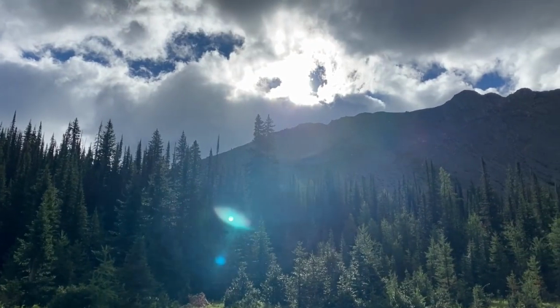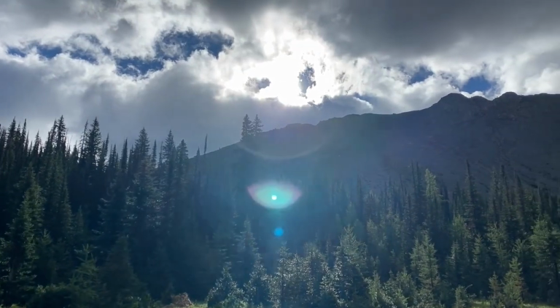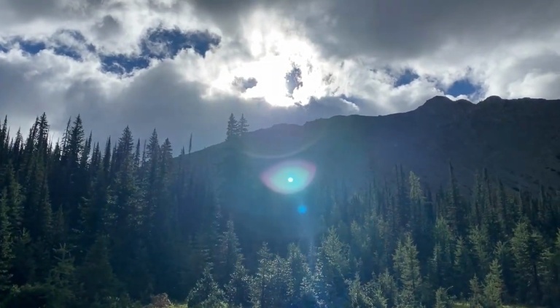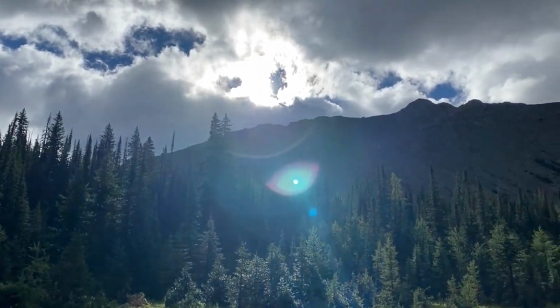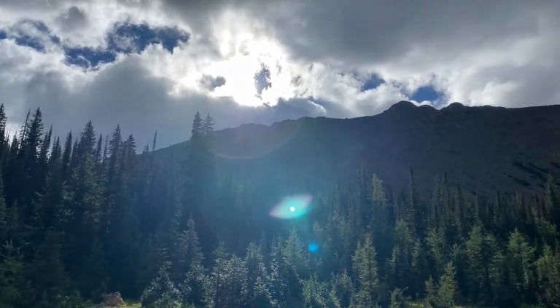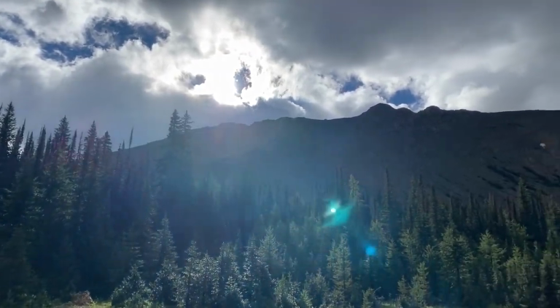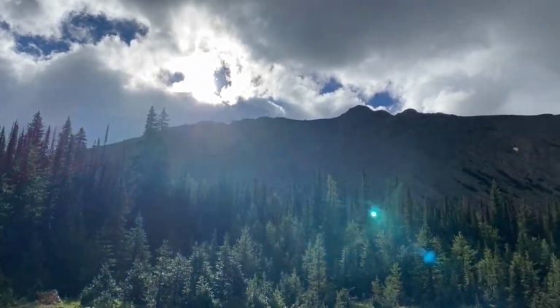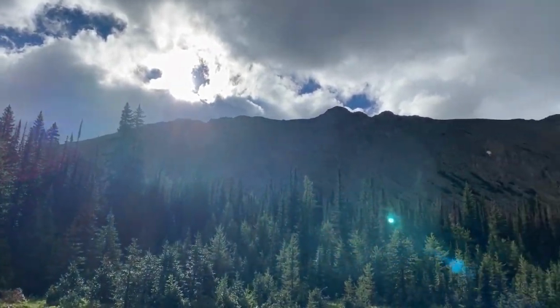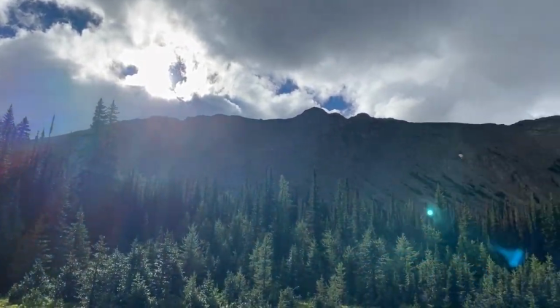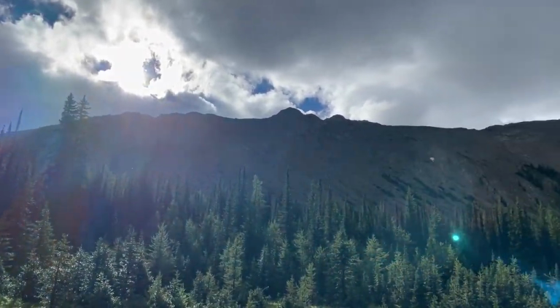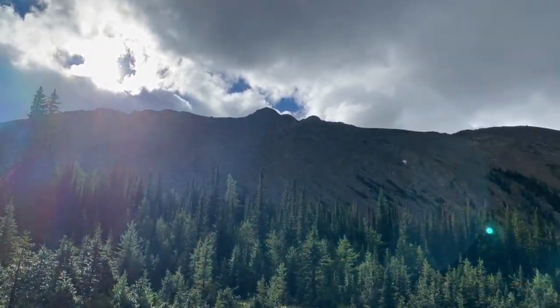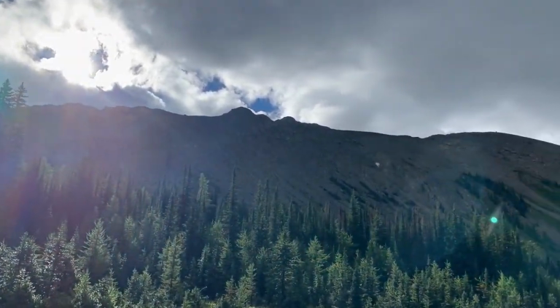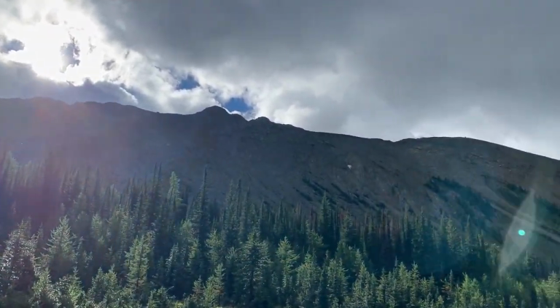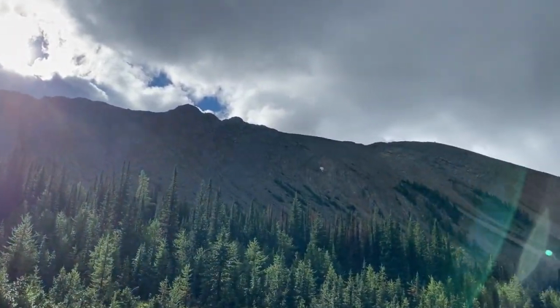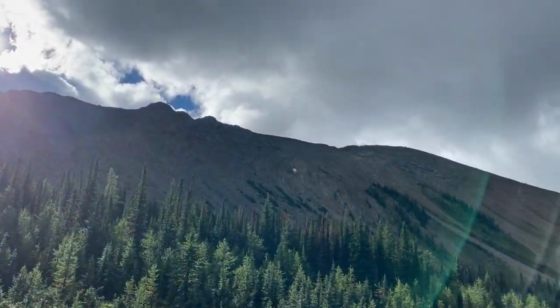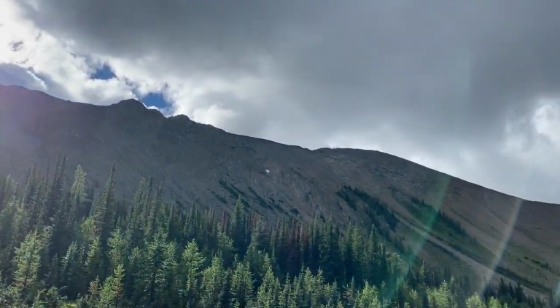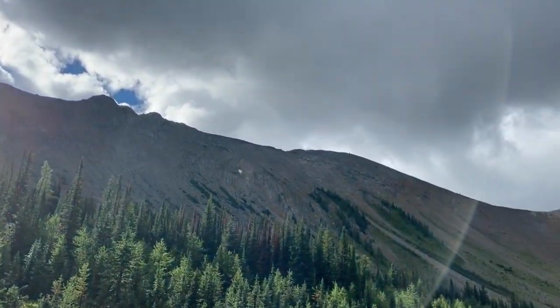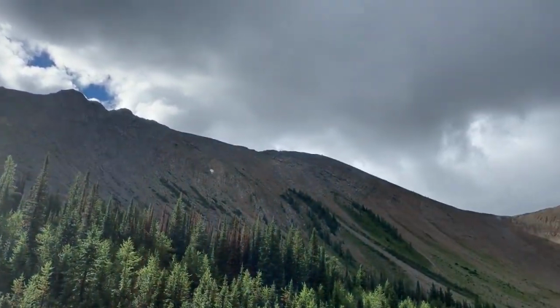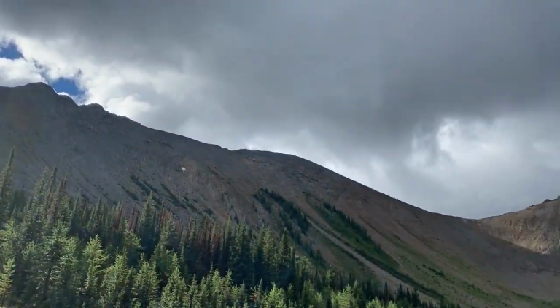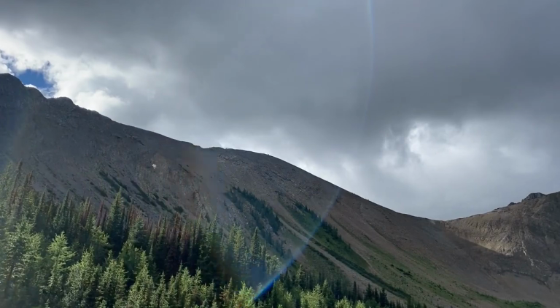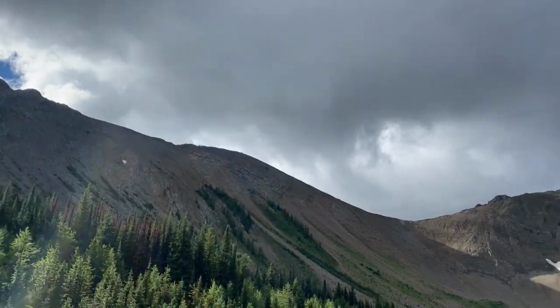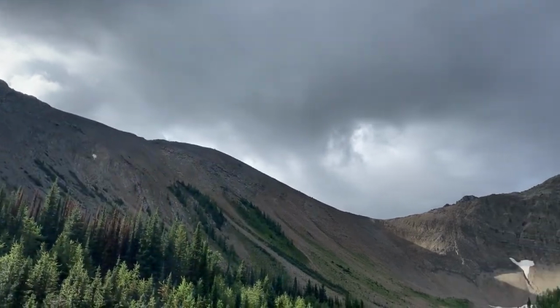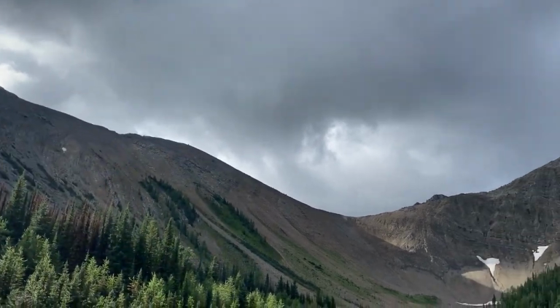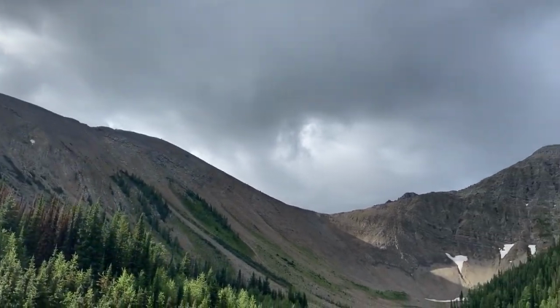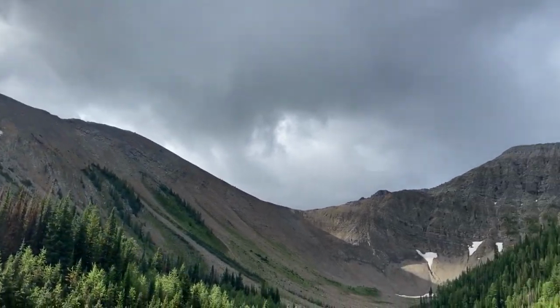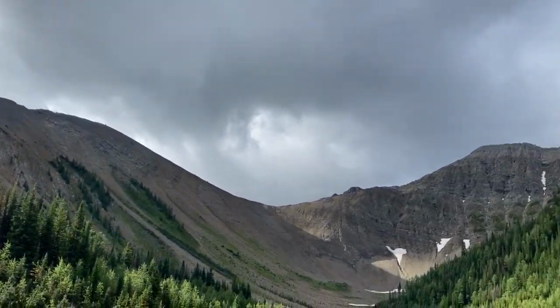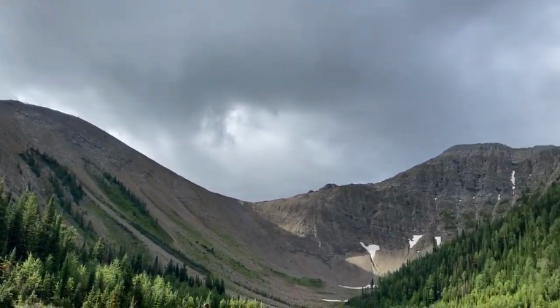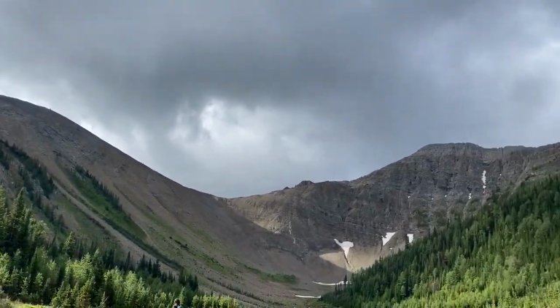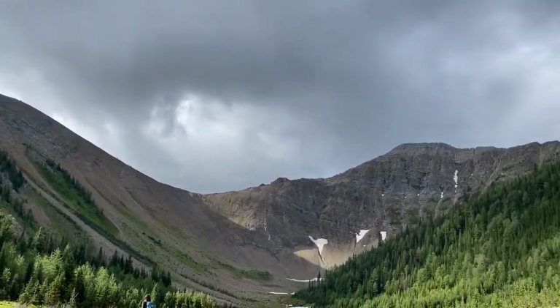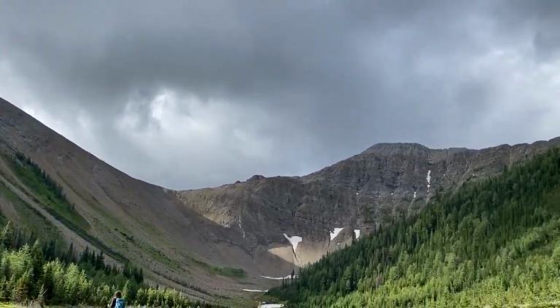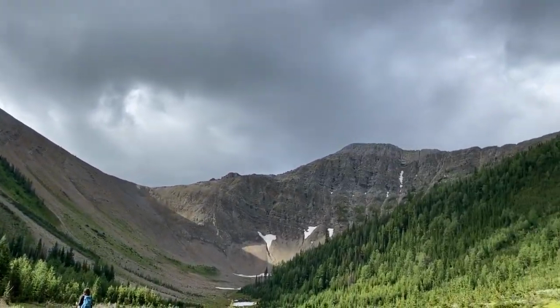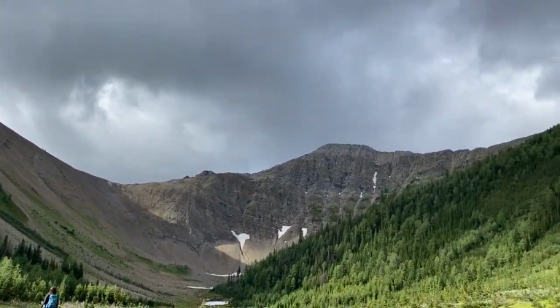And that's Tent Ridge — a big horseshoe all the way around this valley.